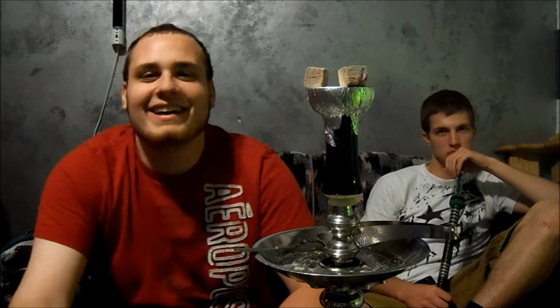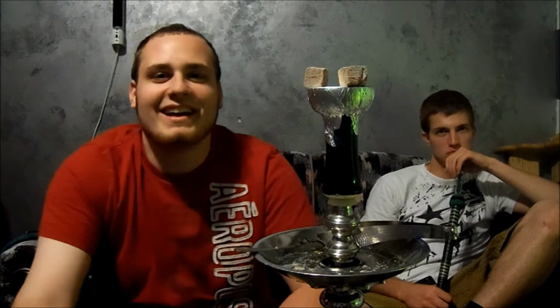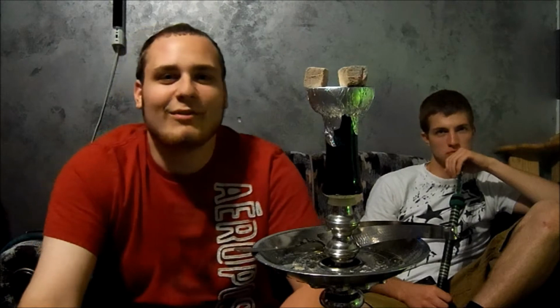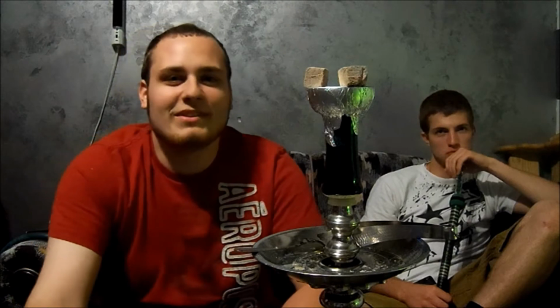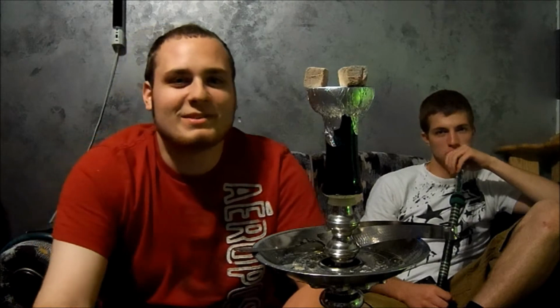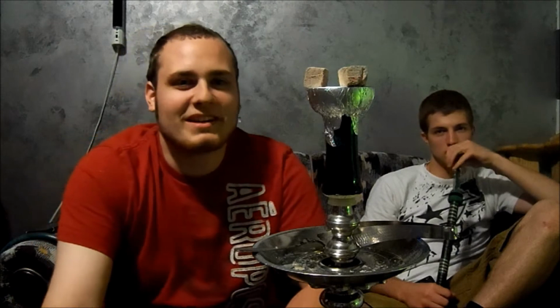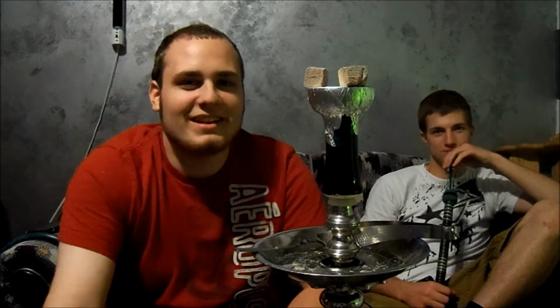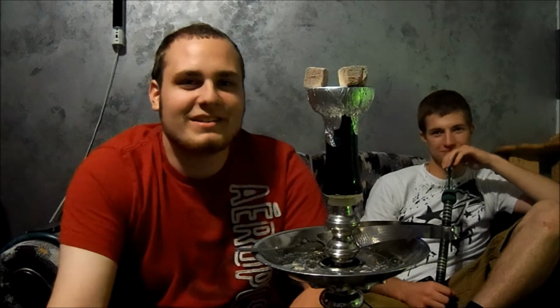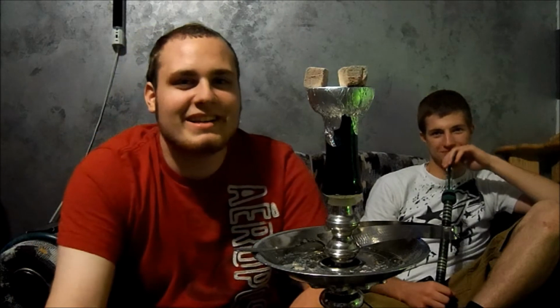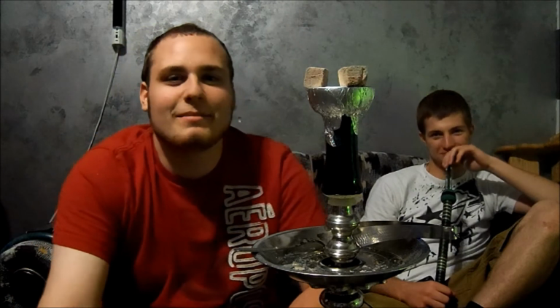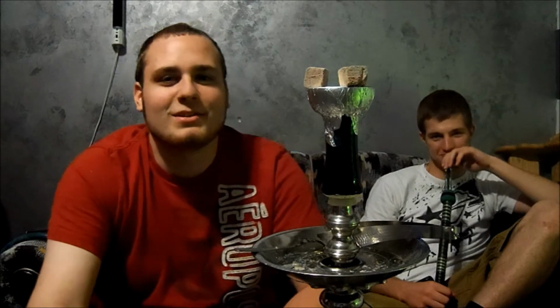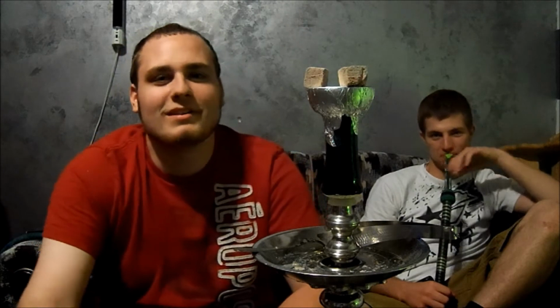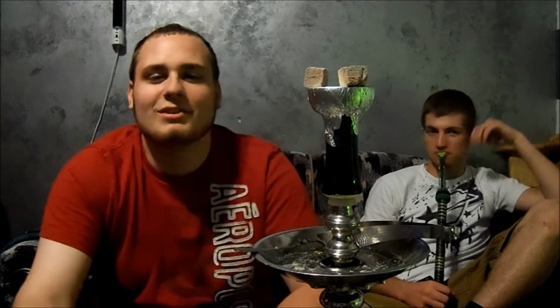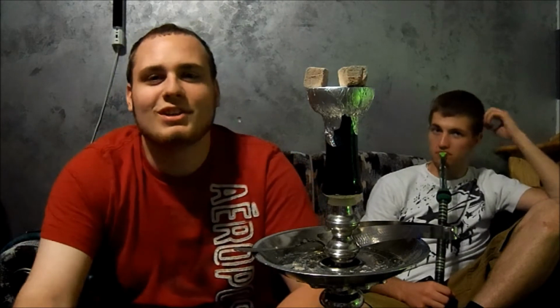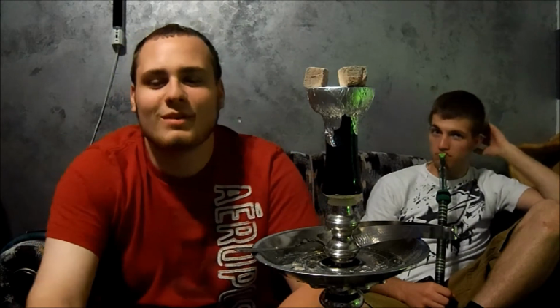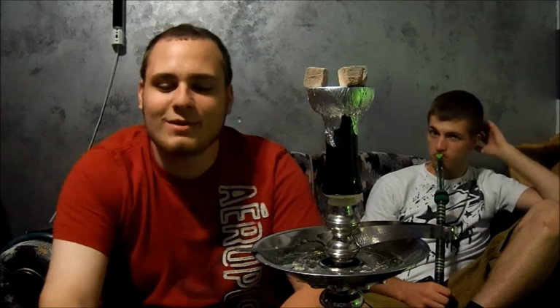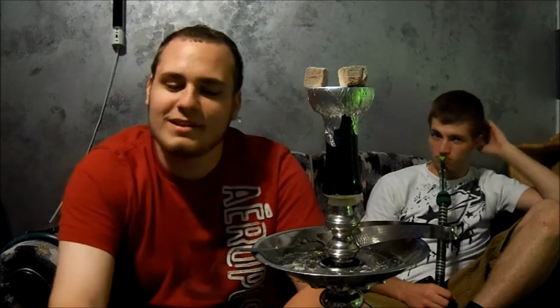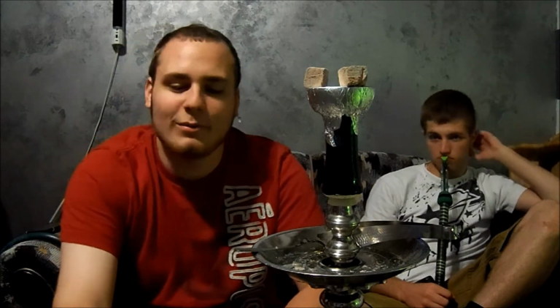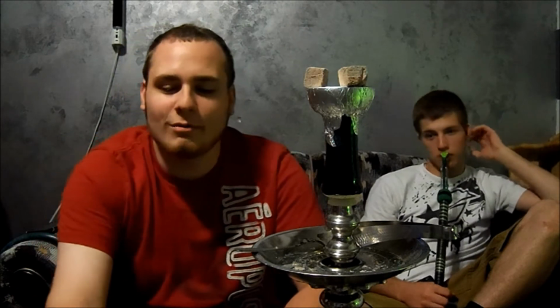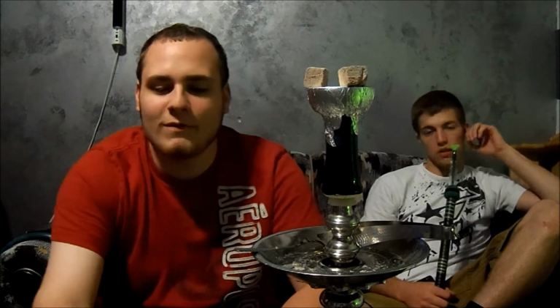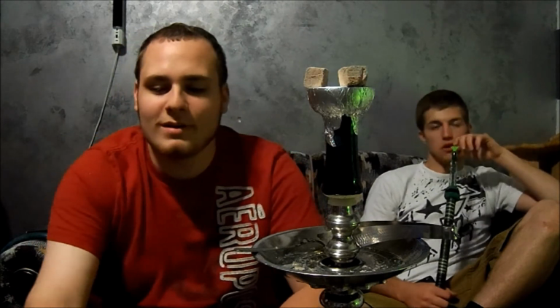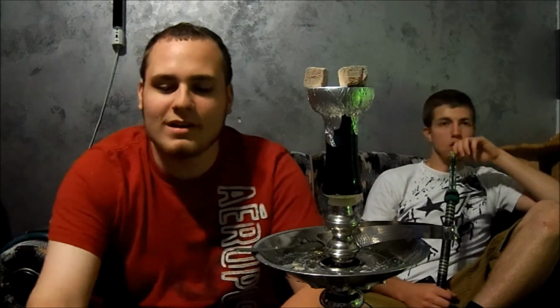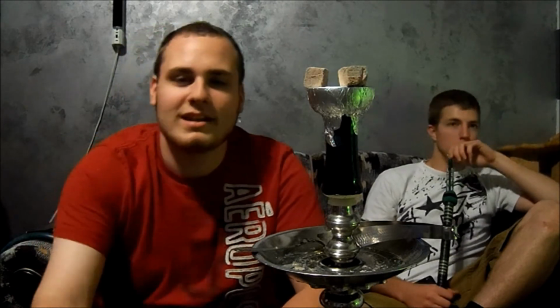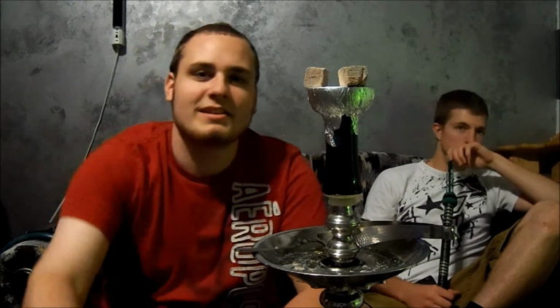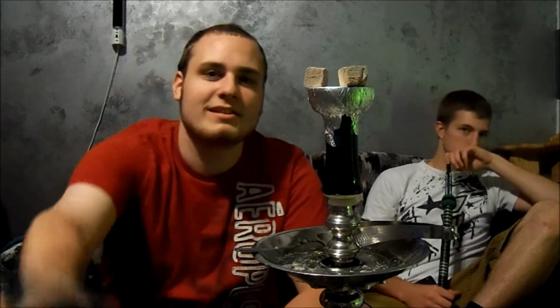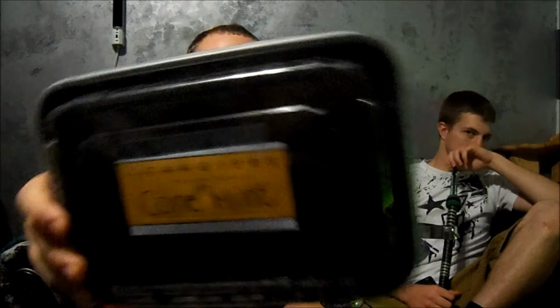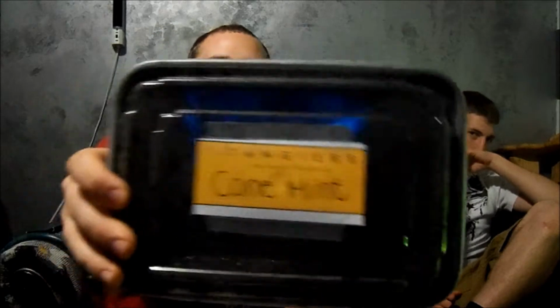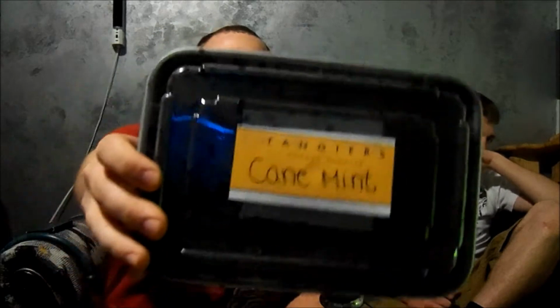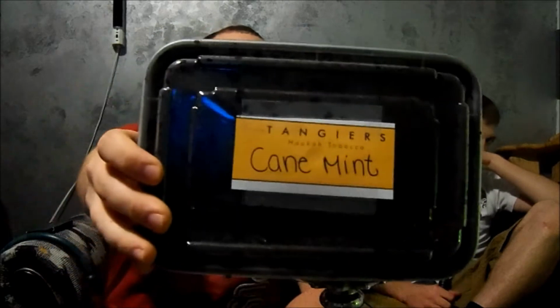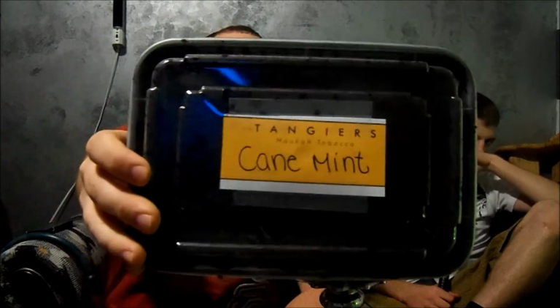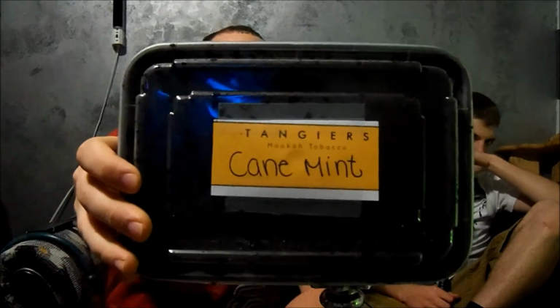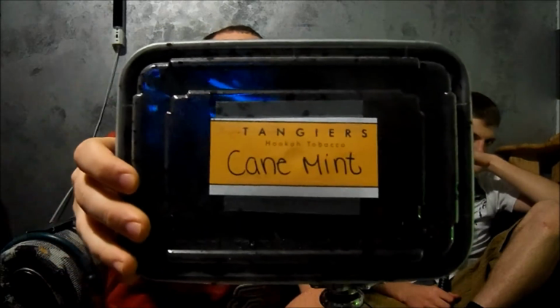Hey everyone, this is NorkyLay13 coming at you with another shisha review. Today we are reviewing Tangier's Cane Mint.